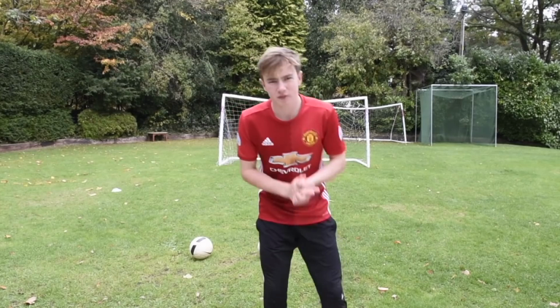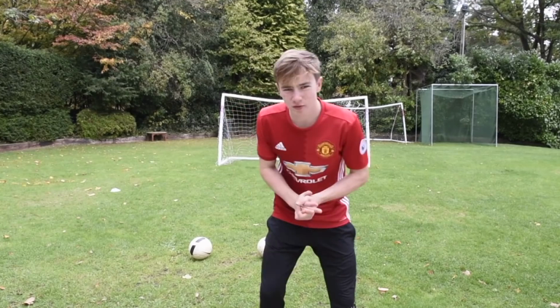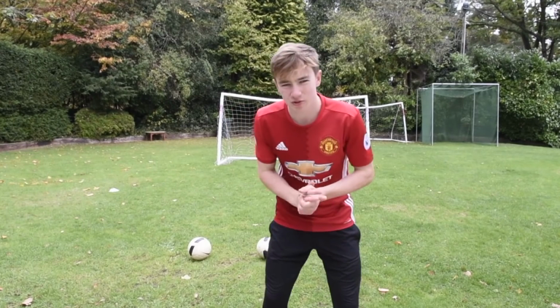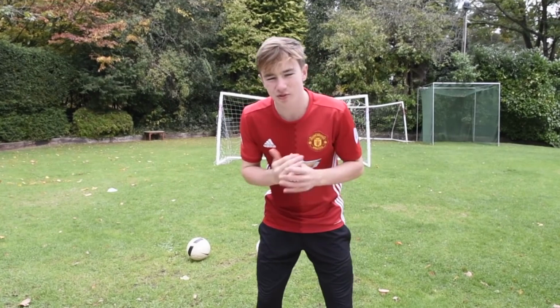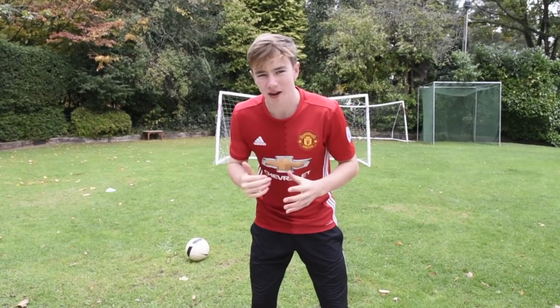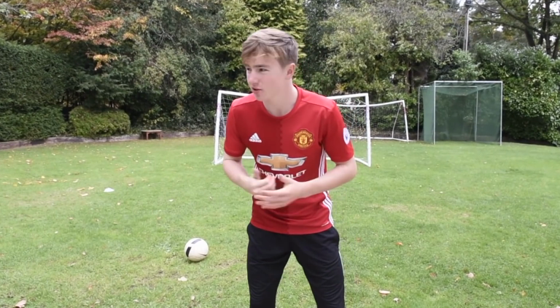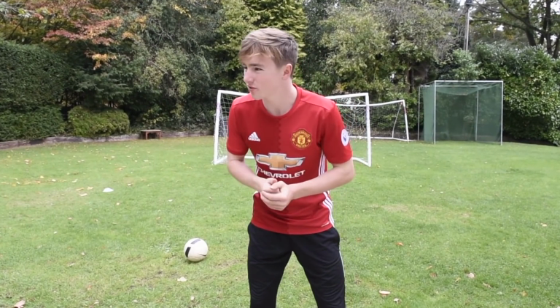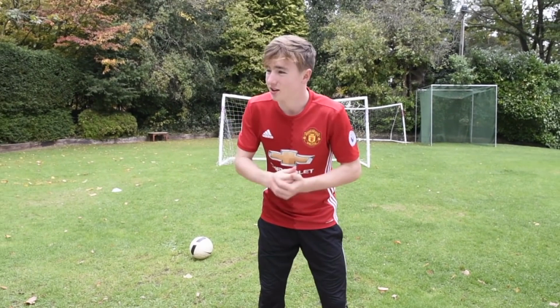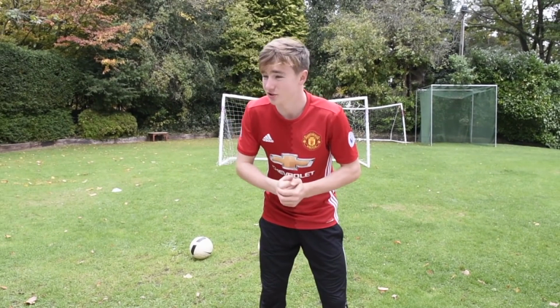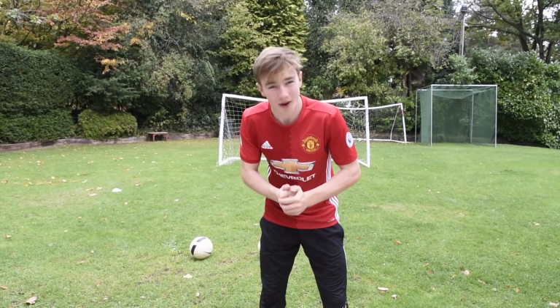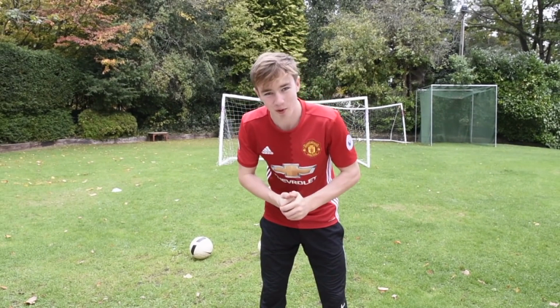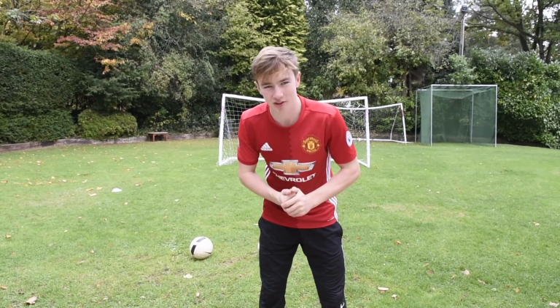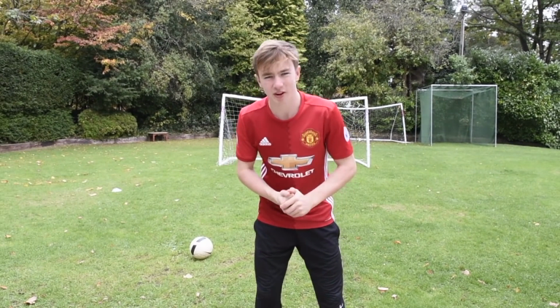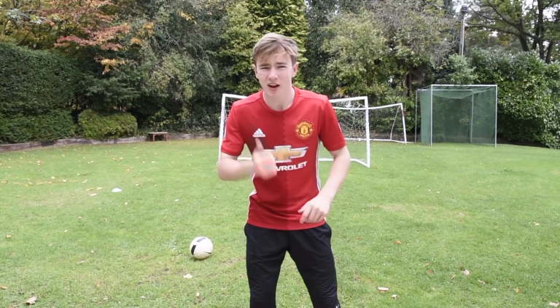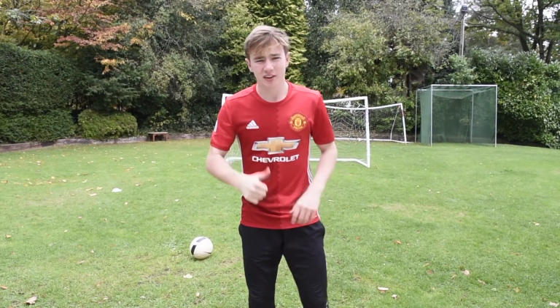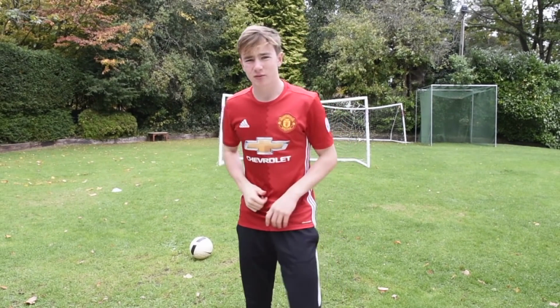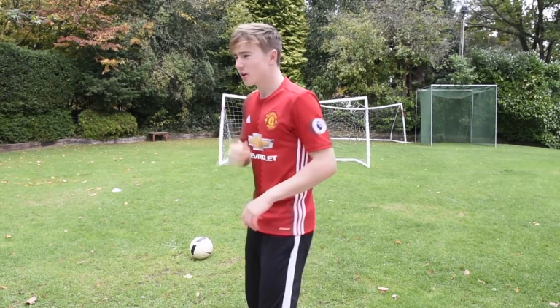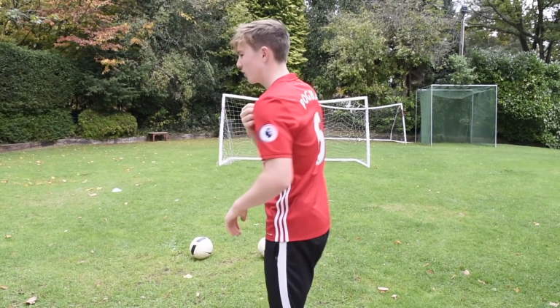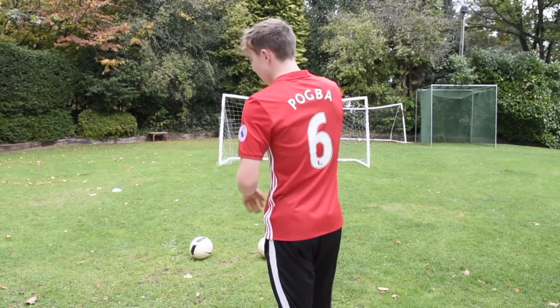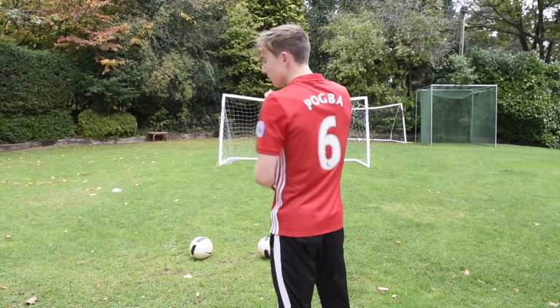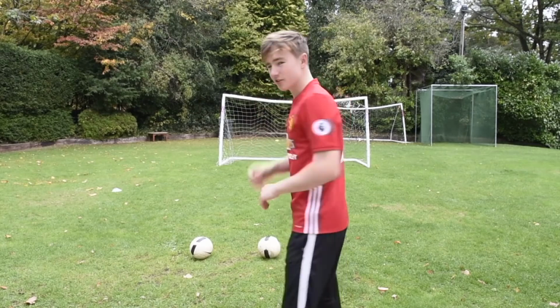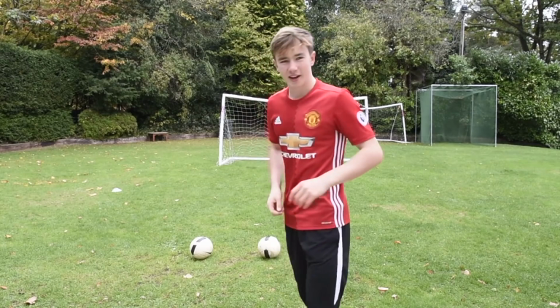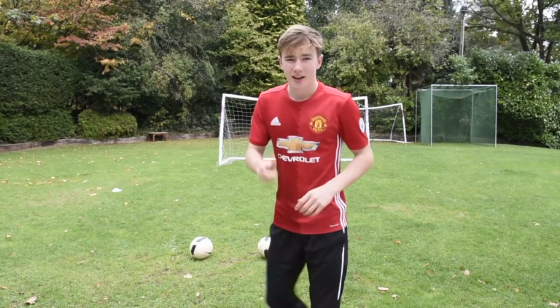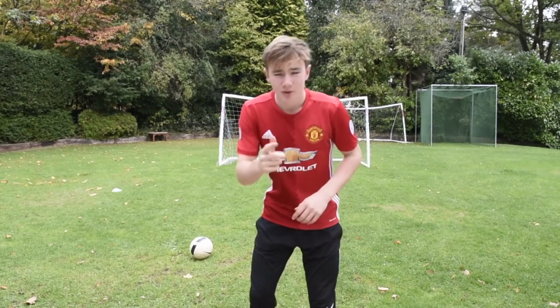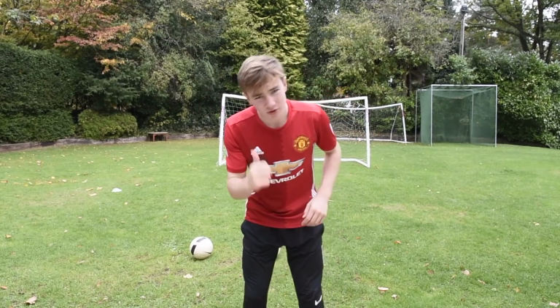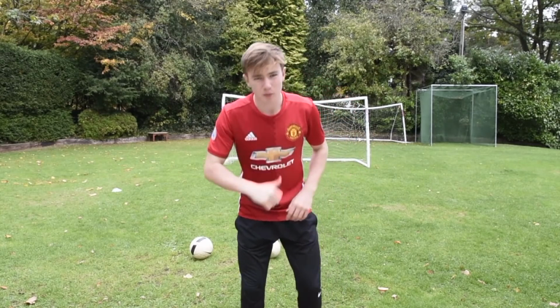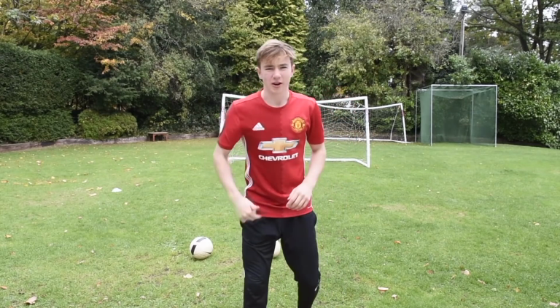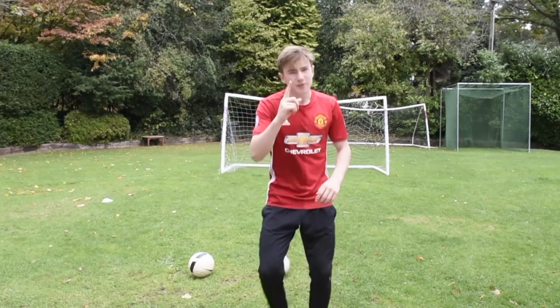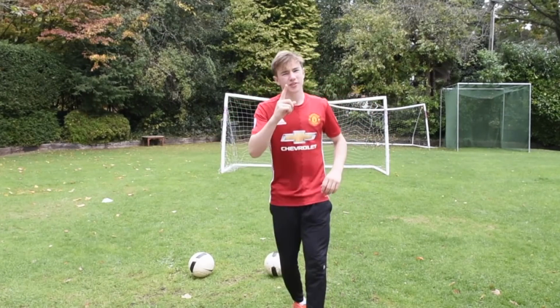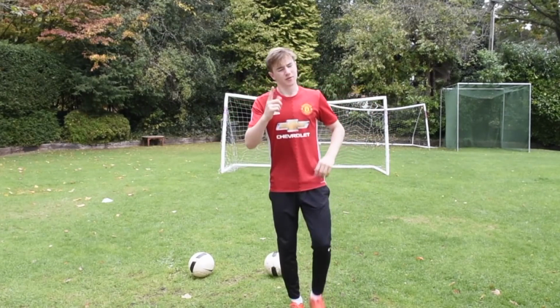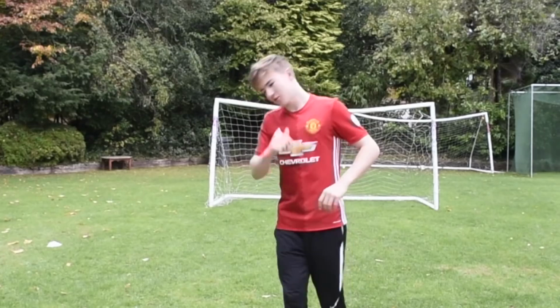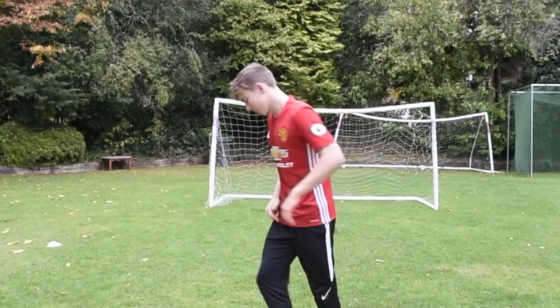Excuse the background noise, I just can't apologize enough. I'm wearing a Pogba shirt today, it's good to do and proud. First attempt.